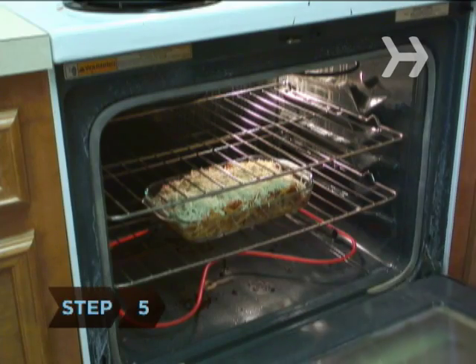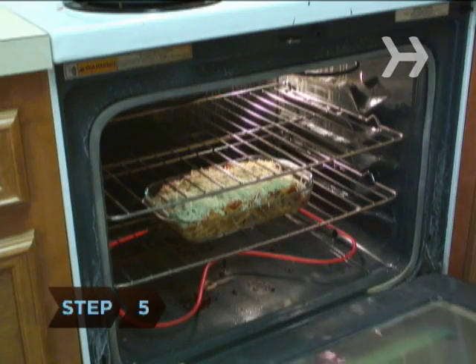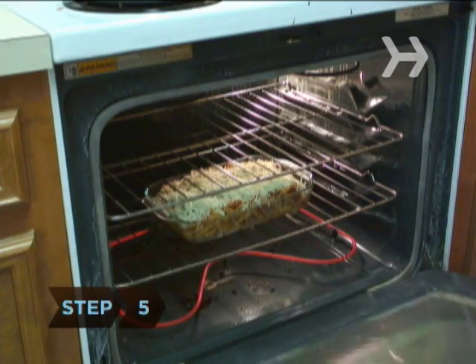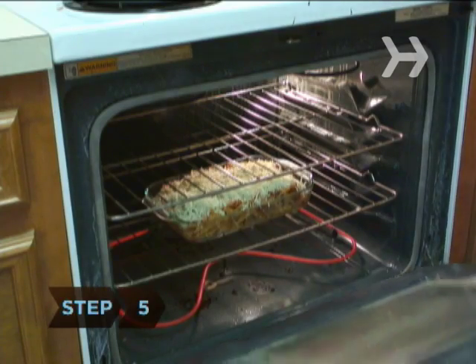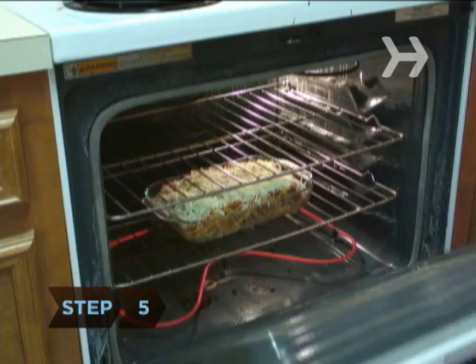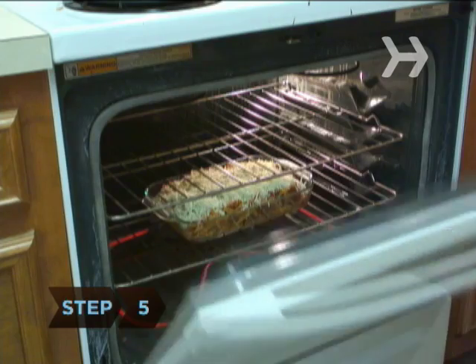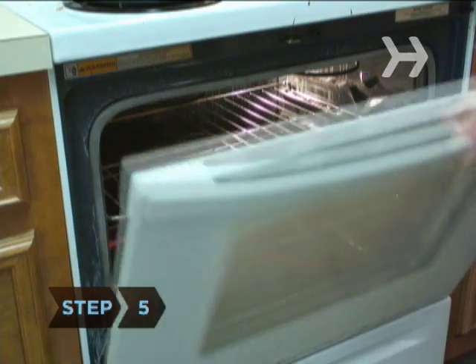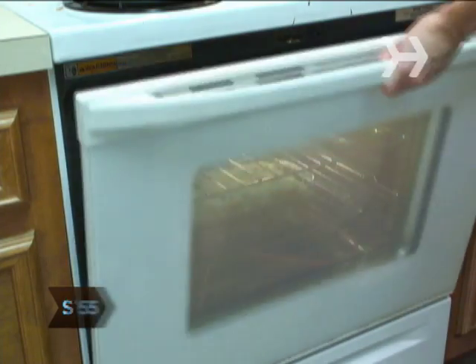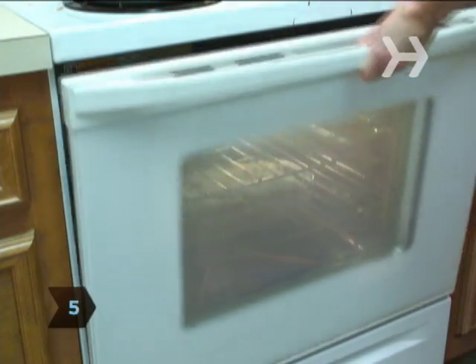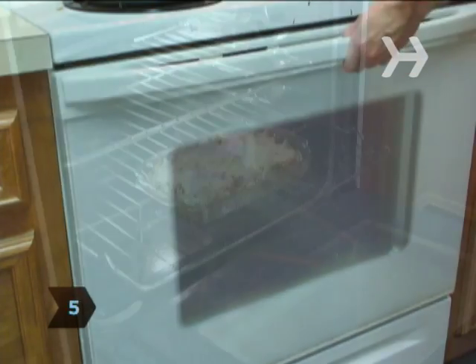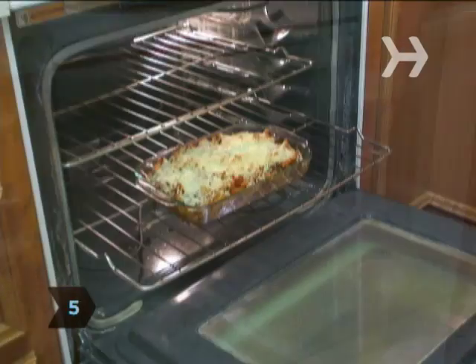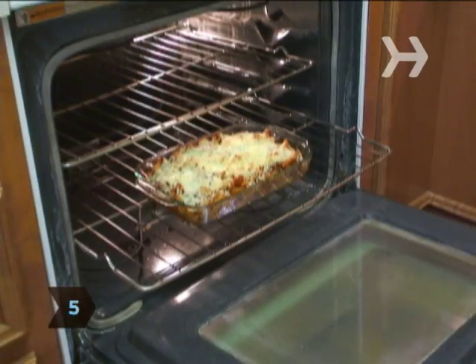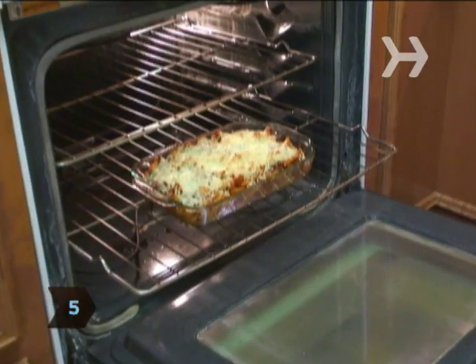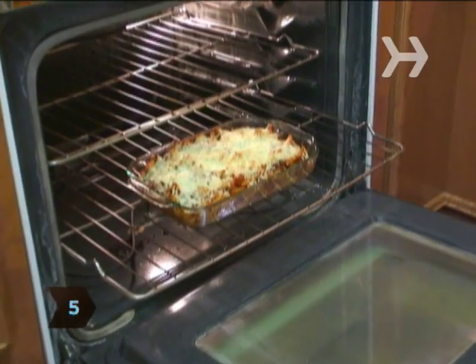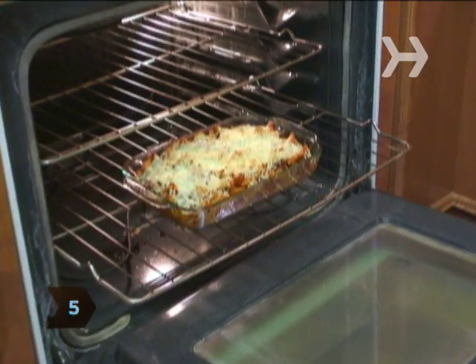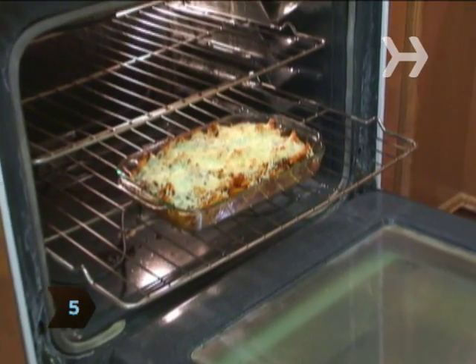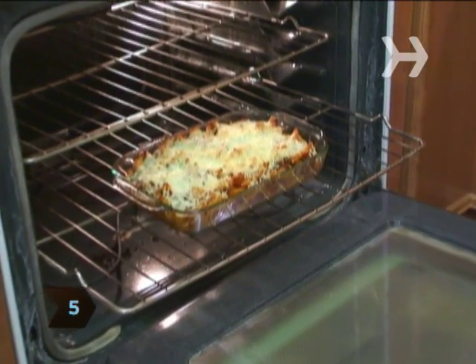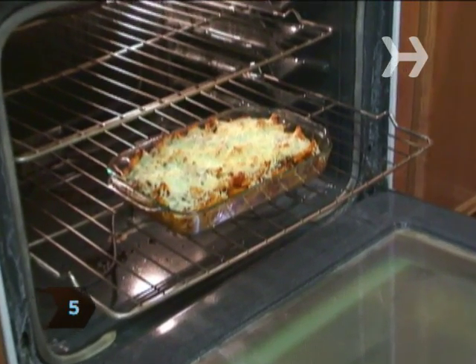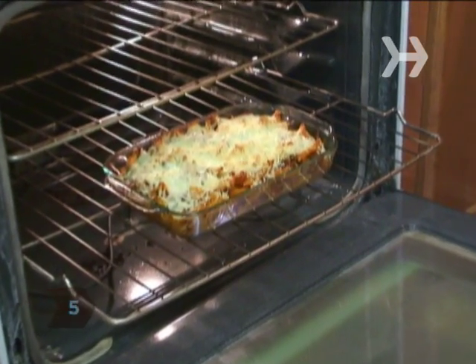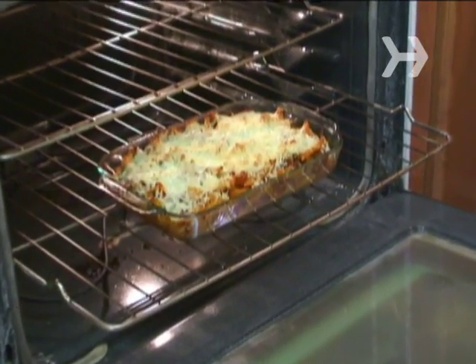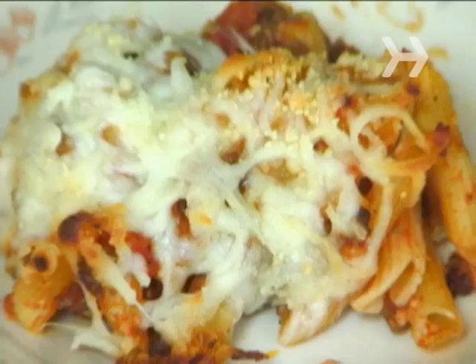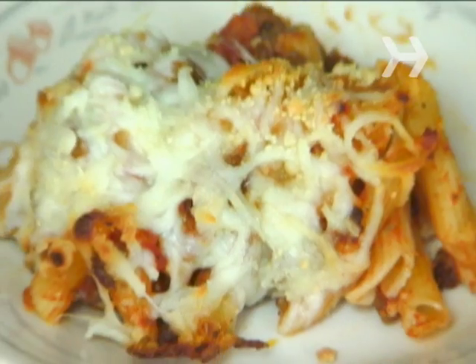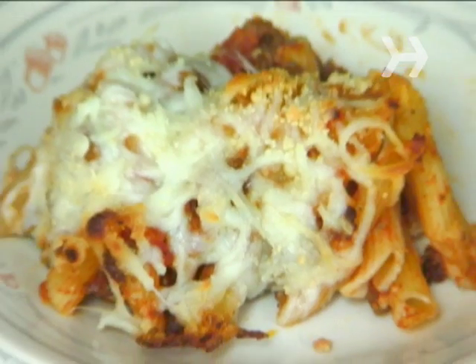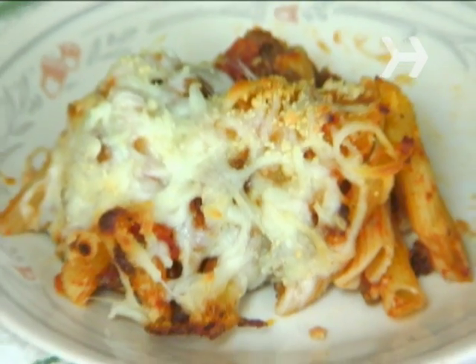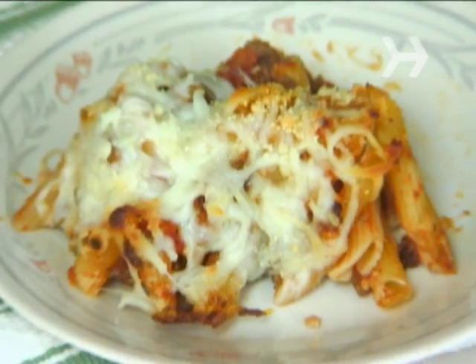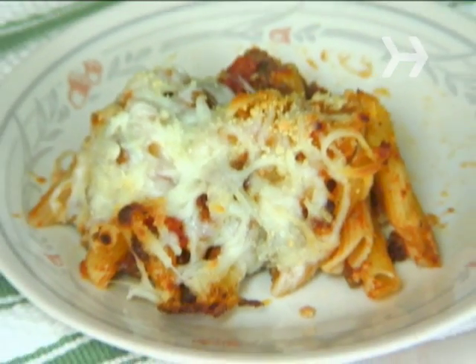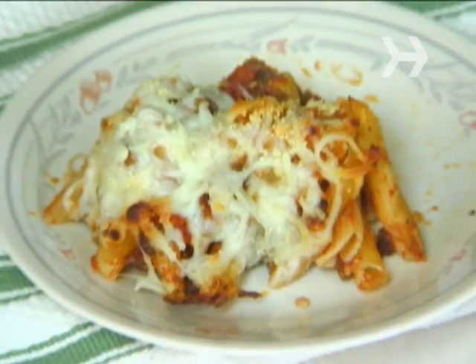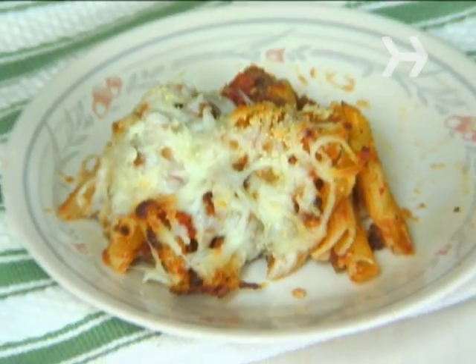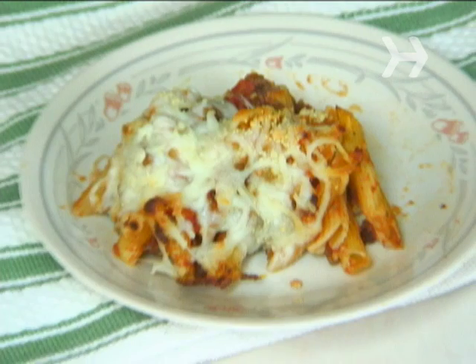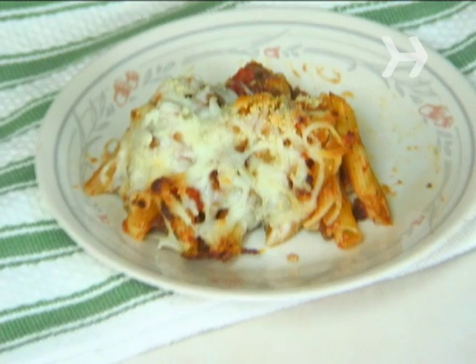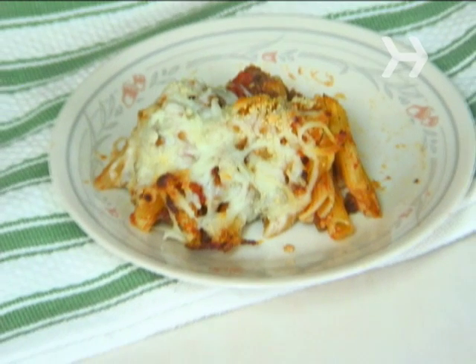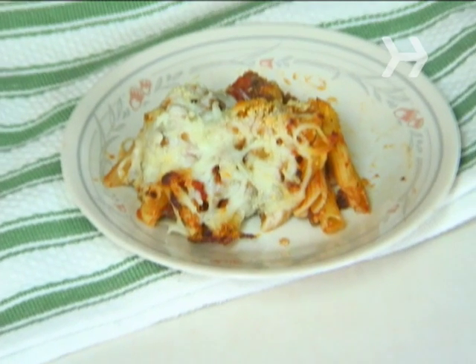Step 5. Bake for 30 minutes or until the top is brown and the cheese is bubbly. Let it set for 10 minutes before serving.